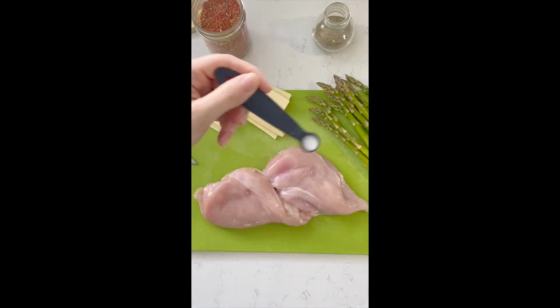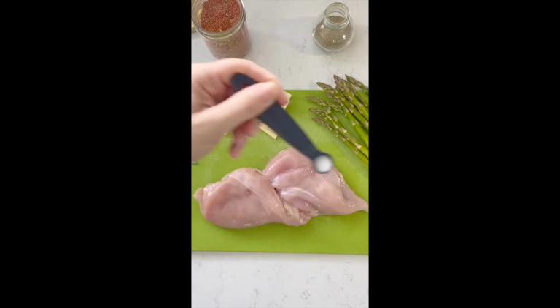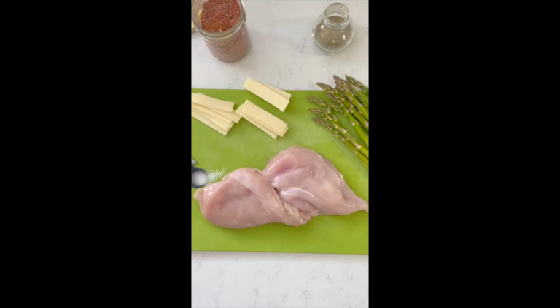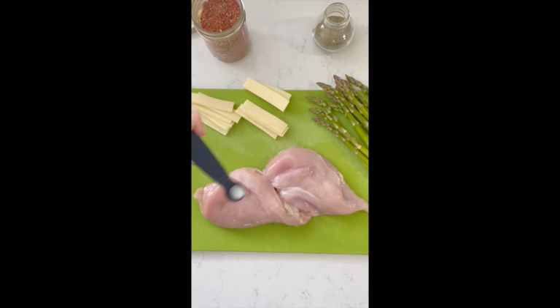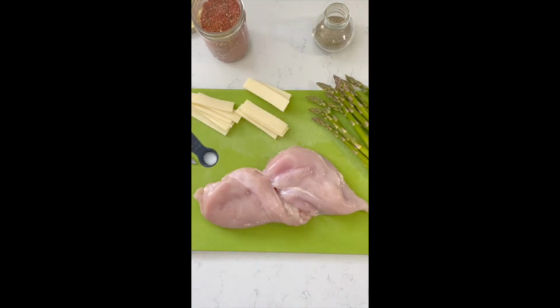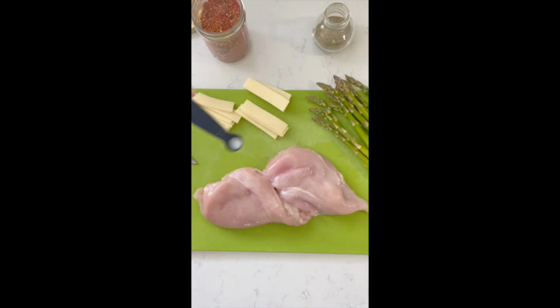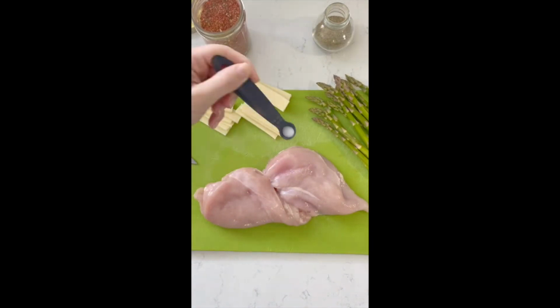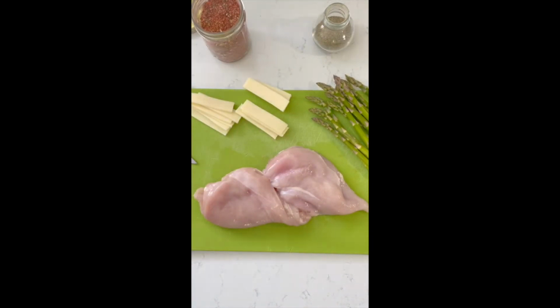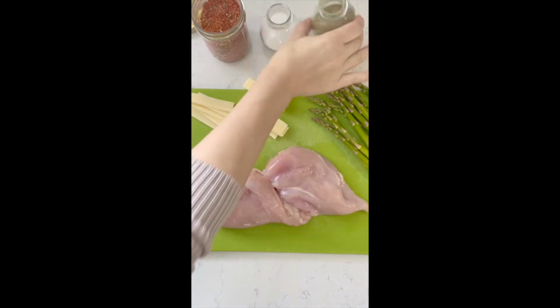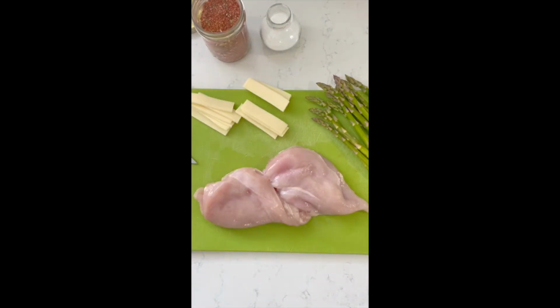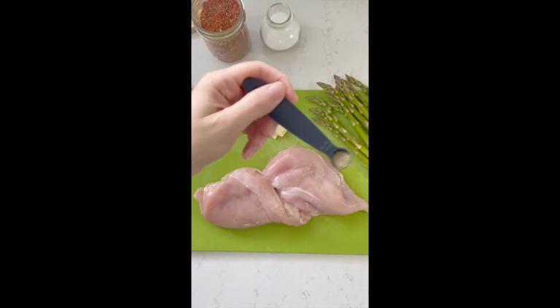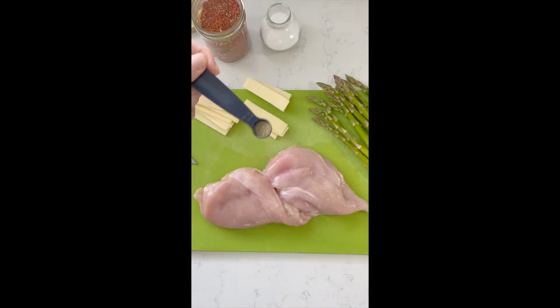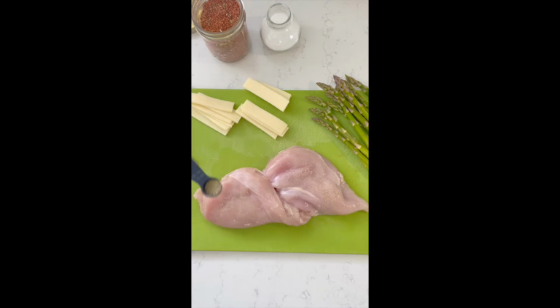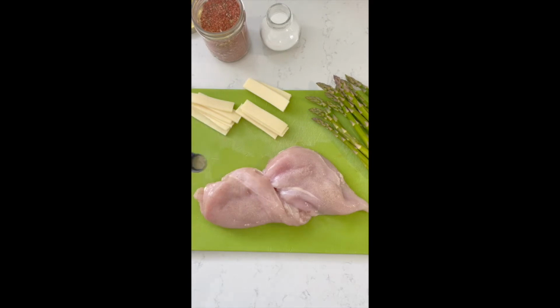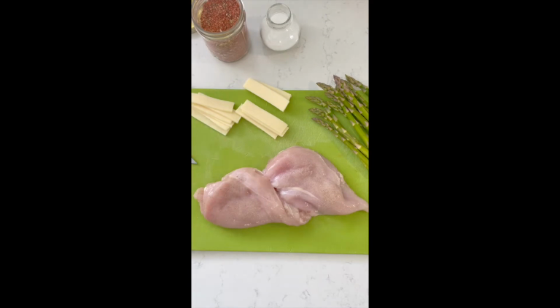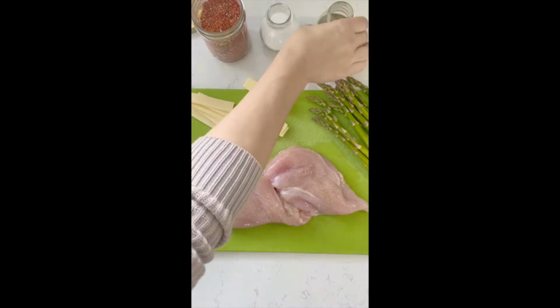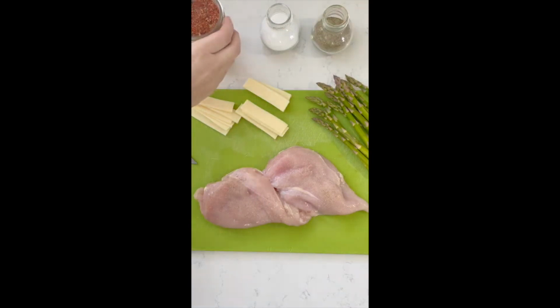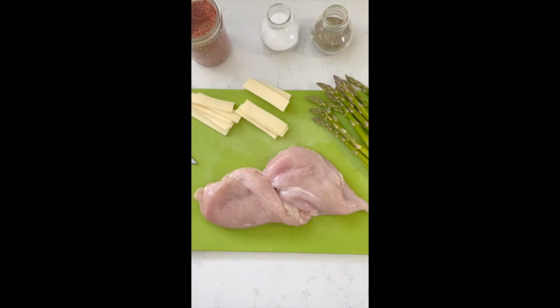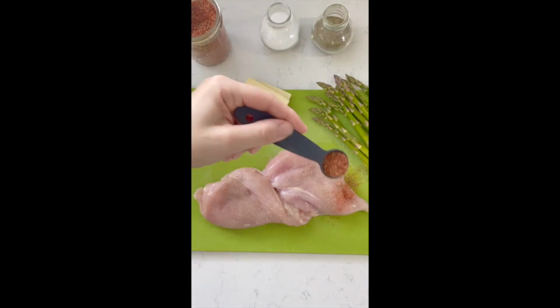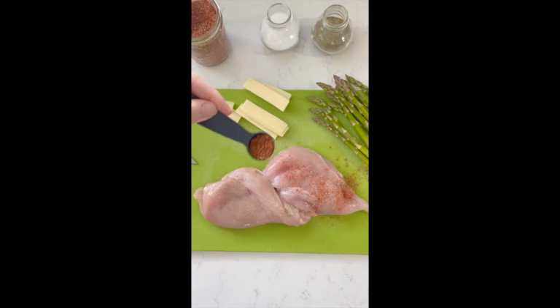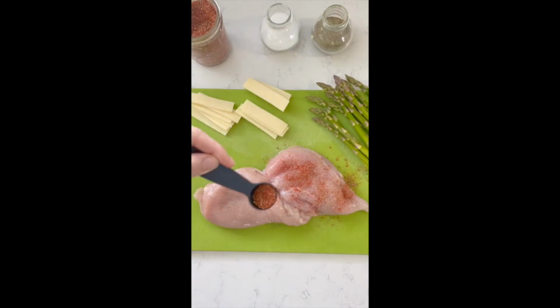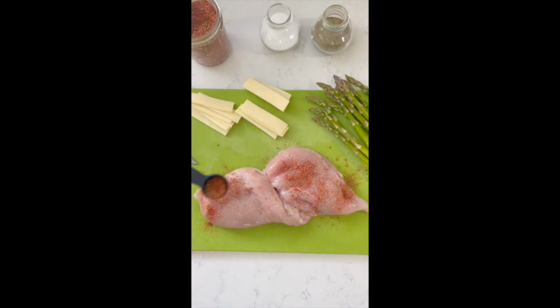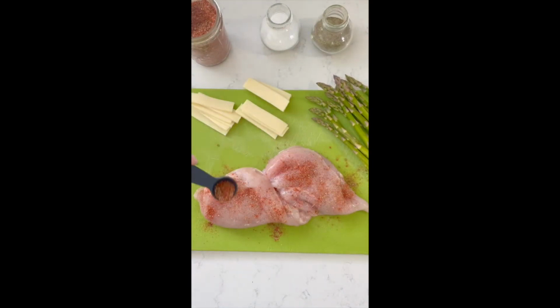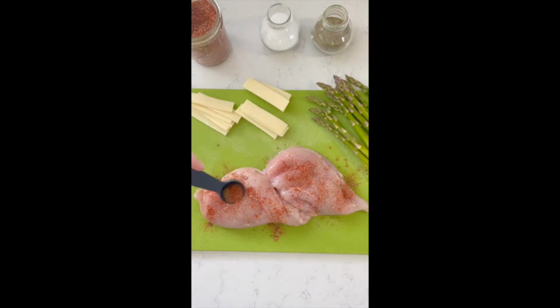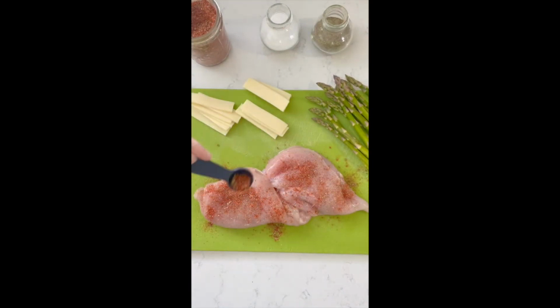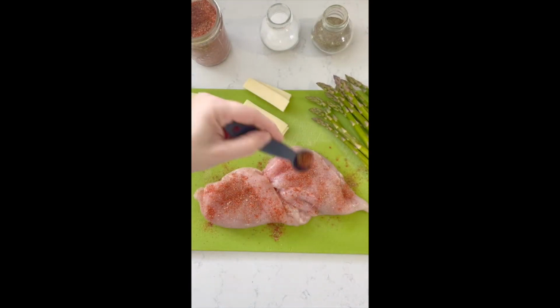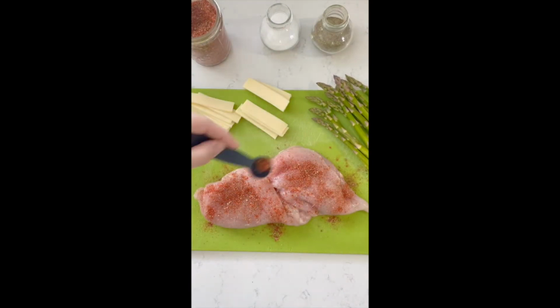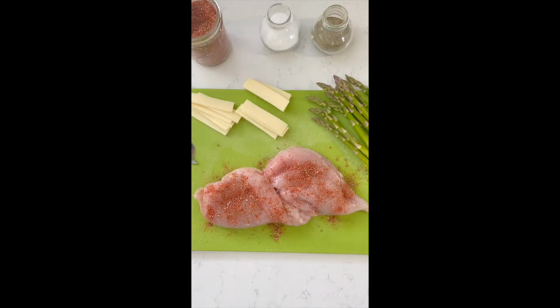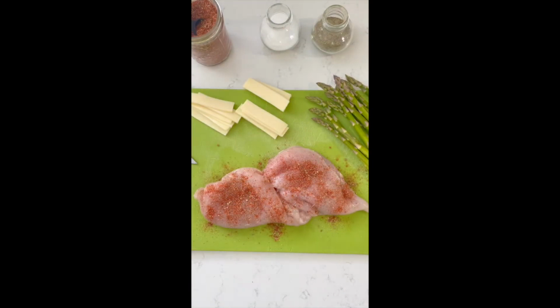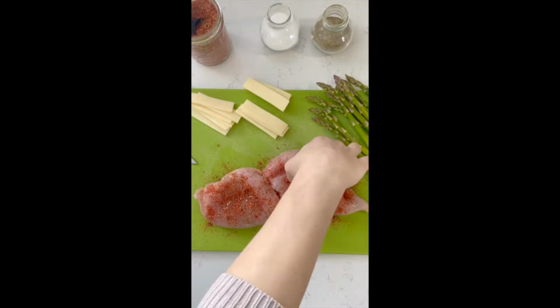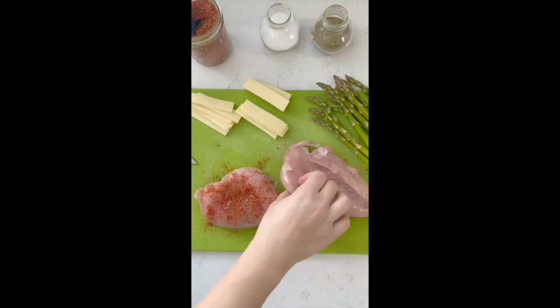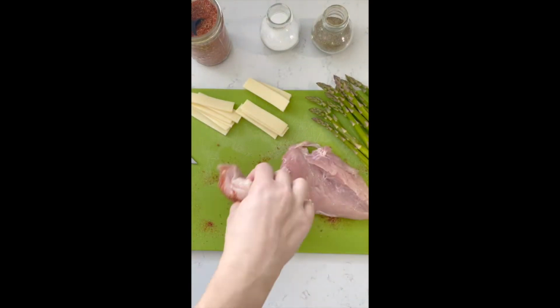Next, season the chicken breast with salt, pepper, and G&K all-purpose spice on both sides.